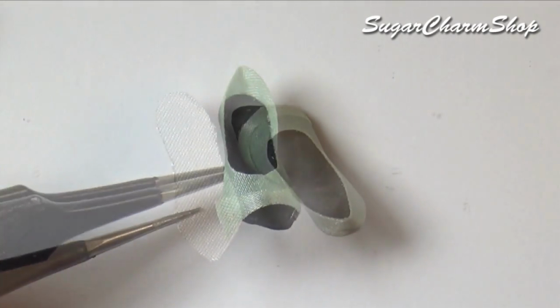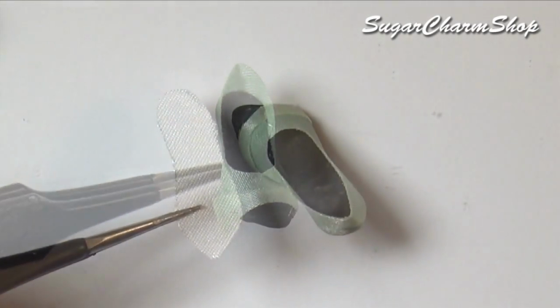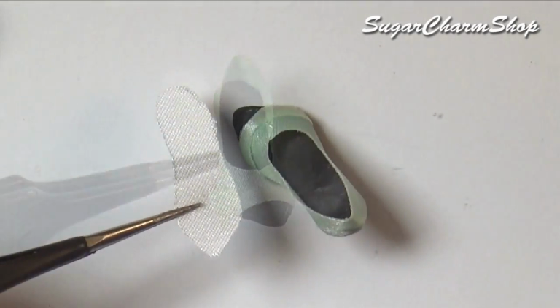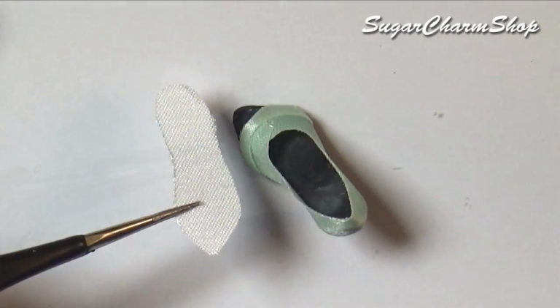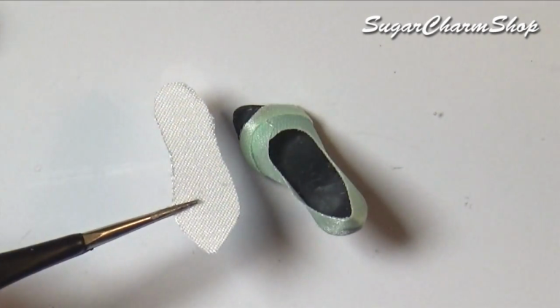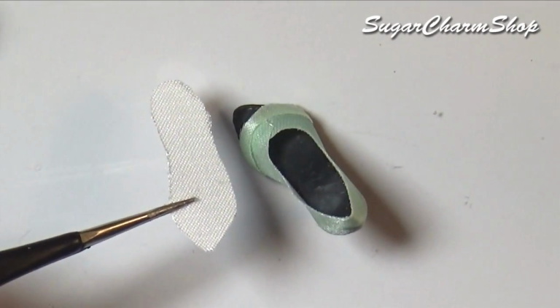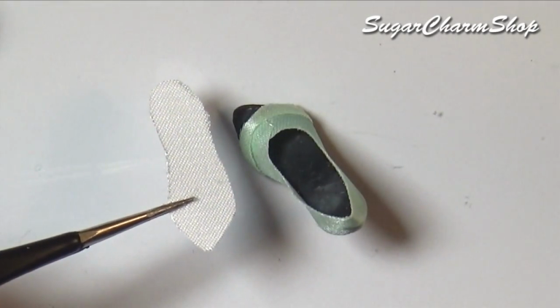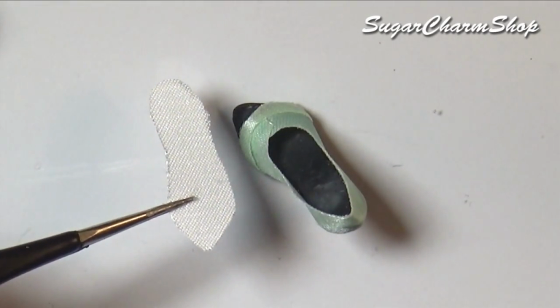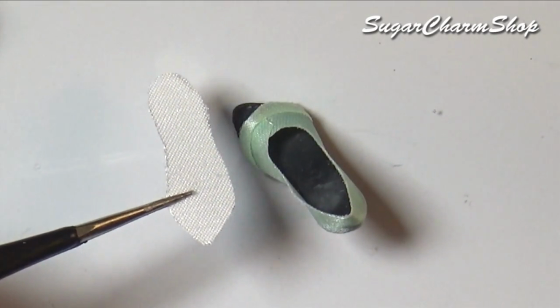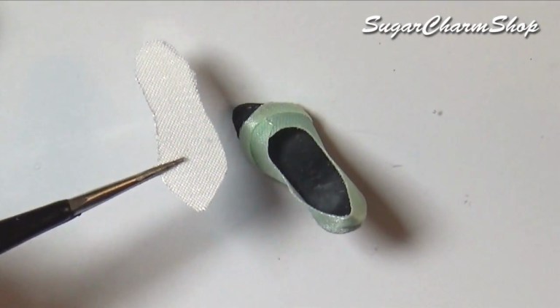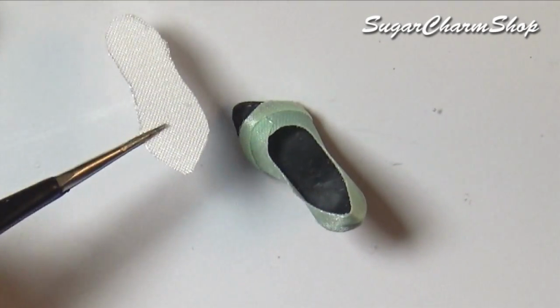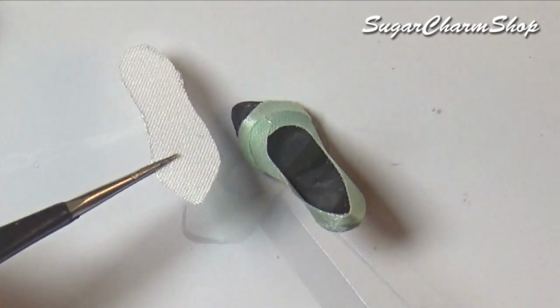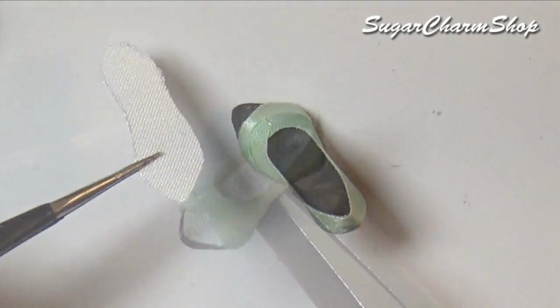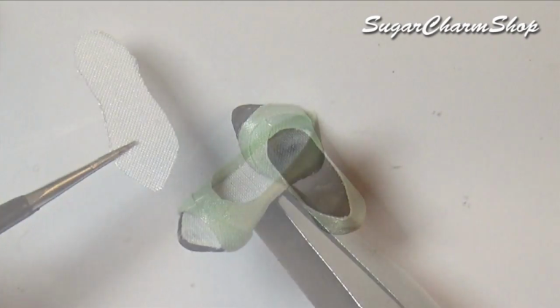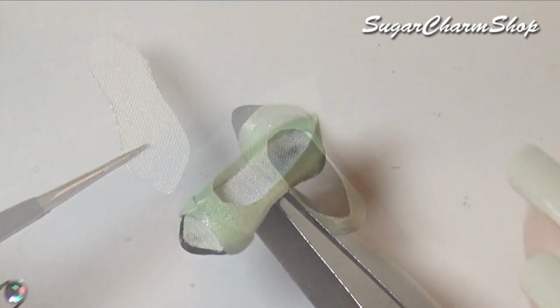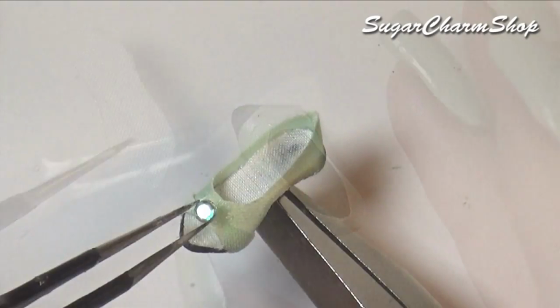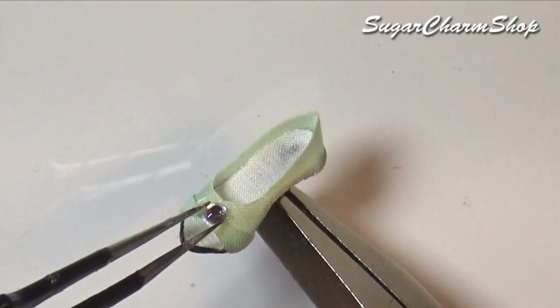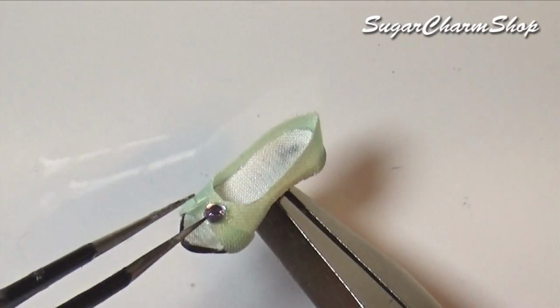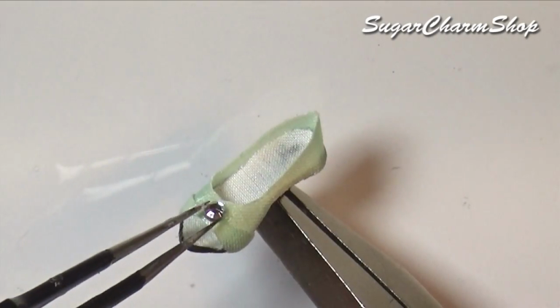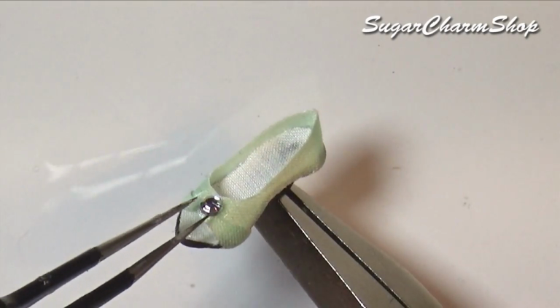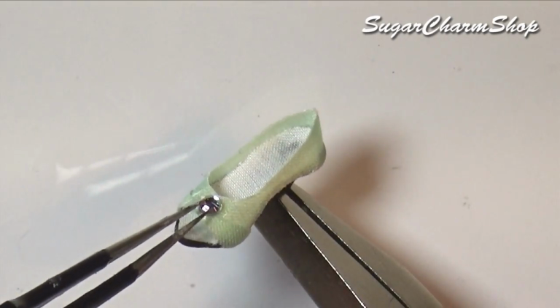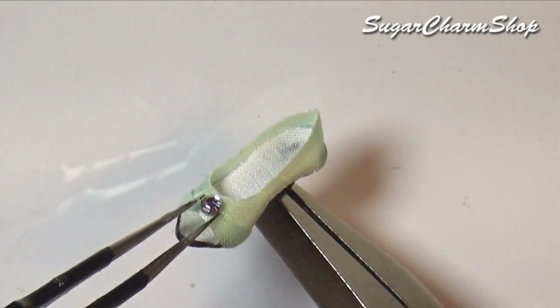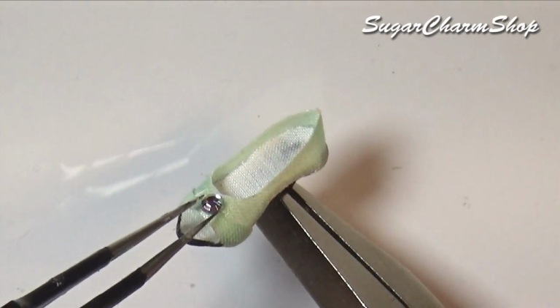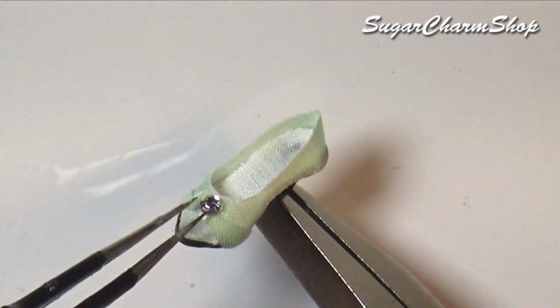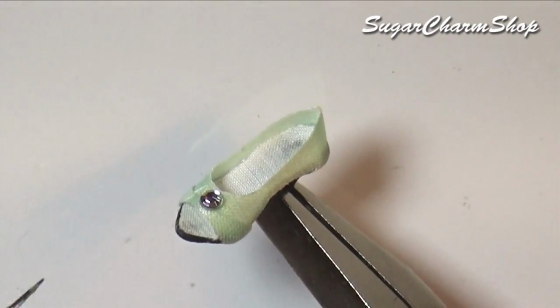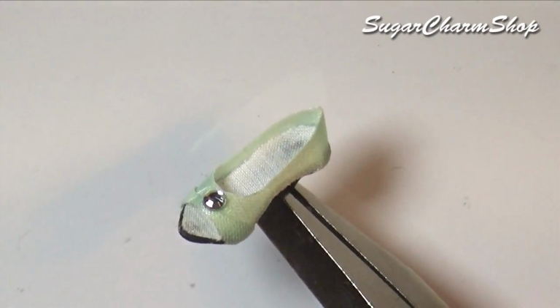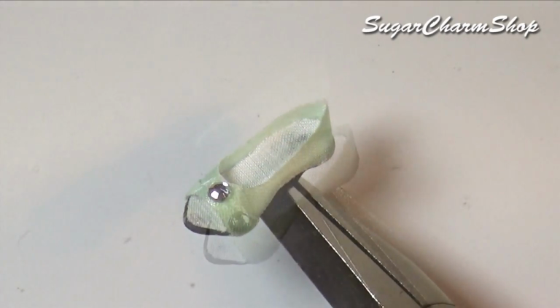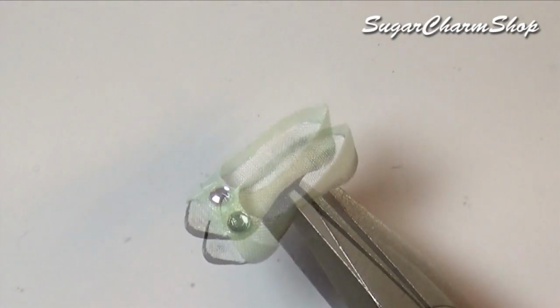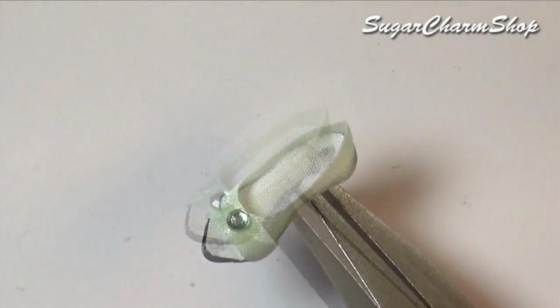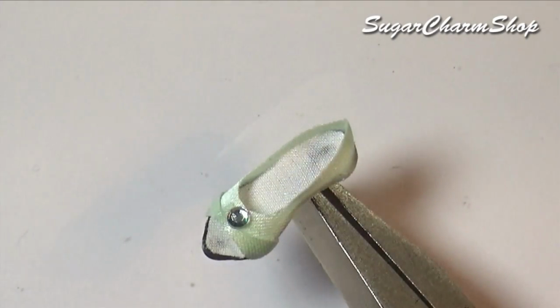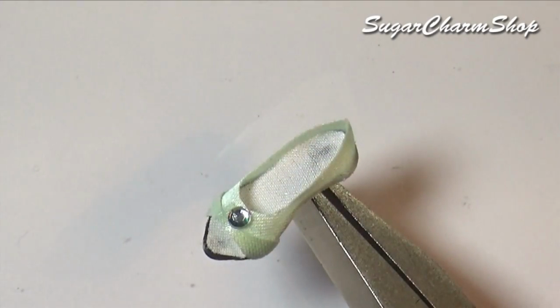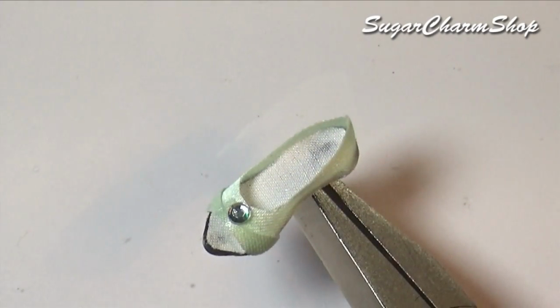For the inside, I added some white fabric. I didn't worry too much about the glue seeping through, because once the doll has the shoes on, you won't see it.